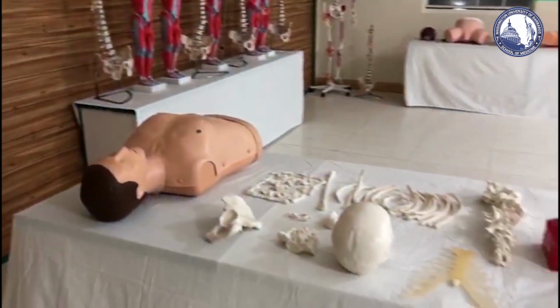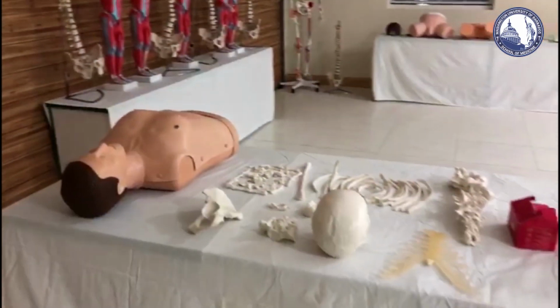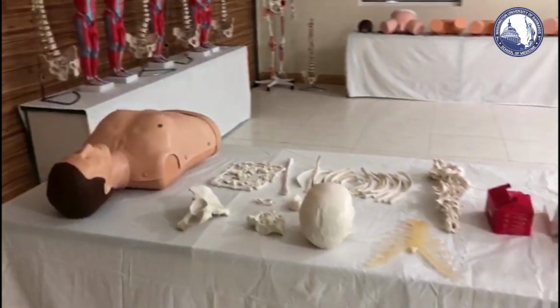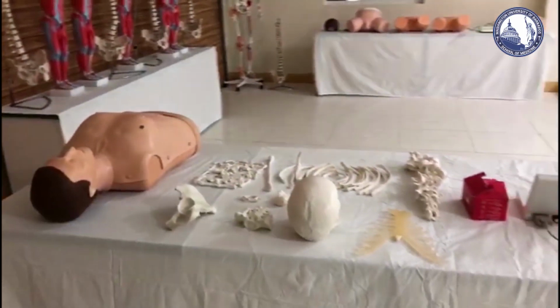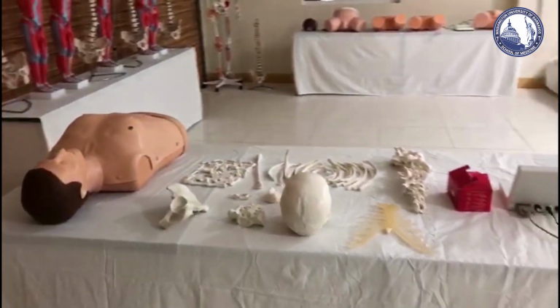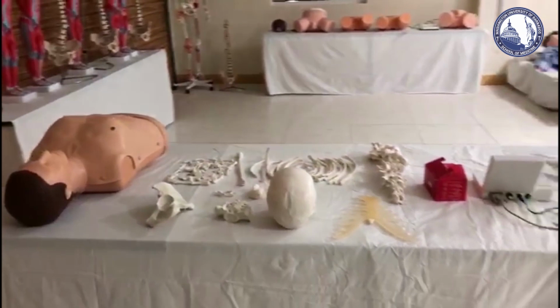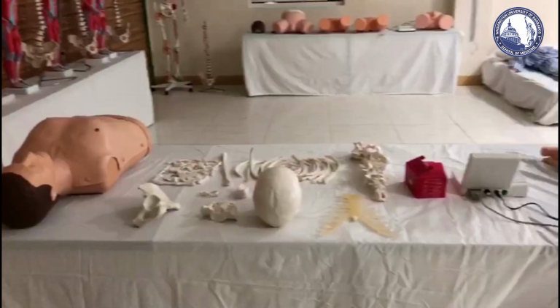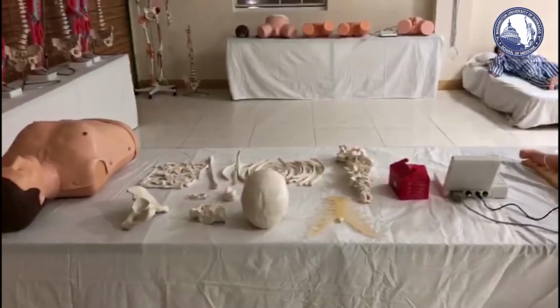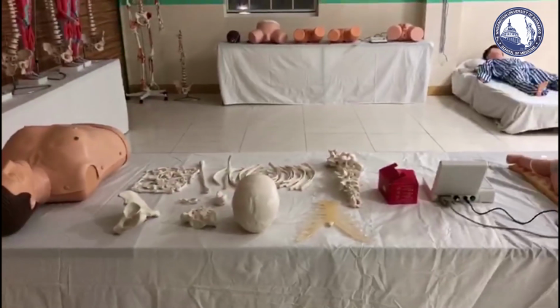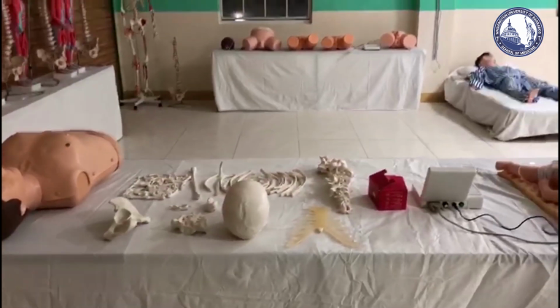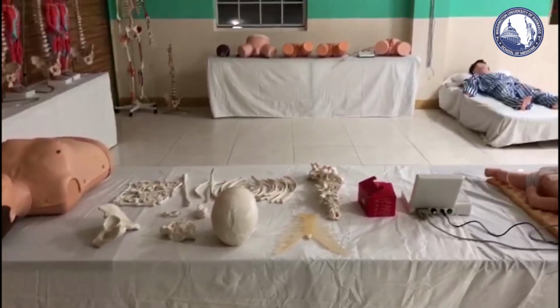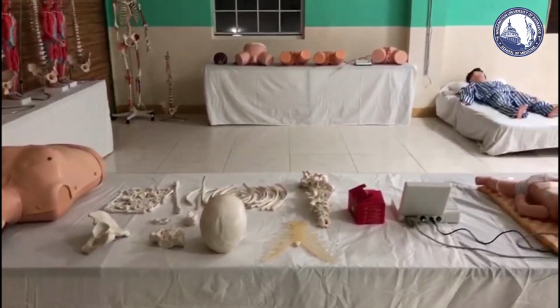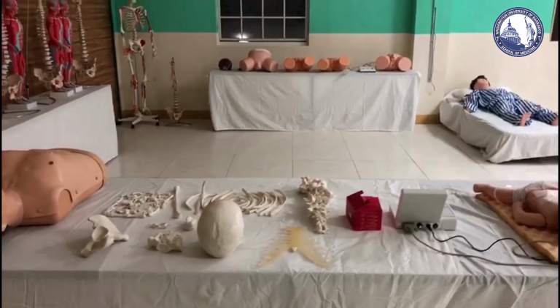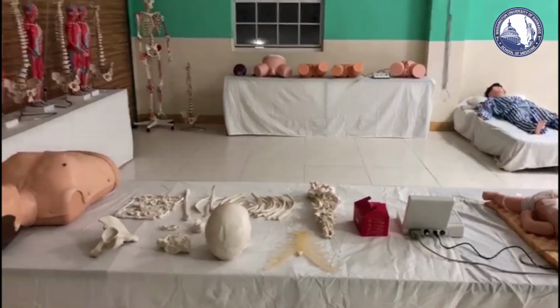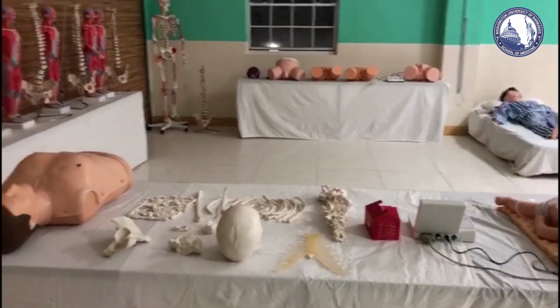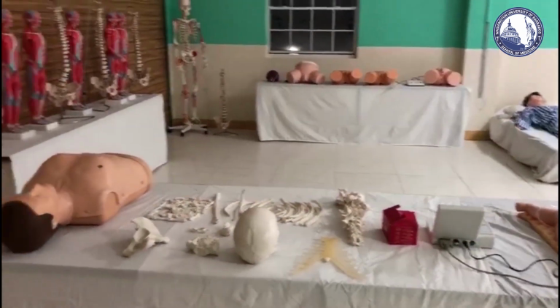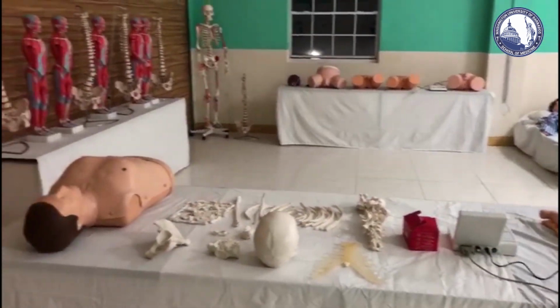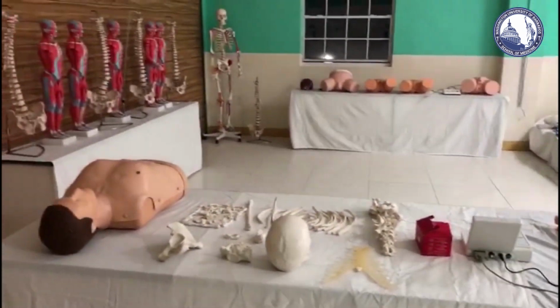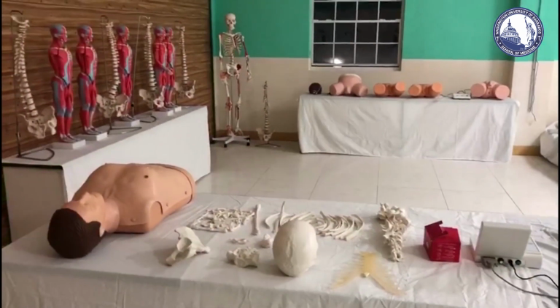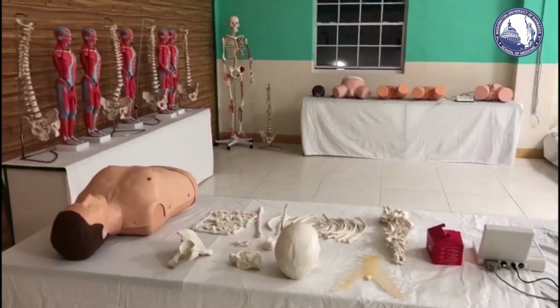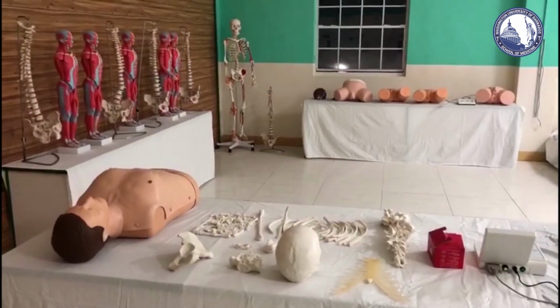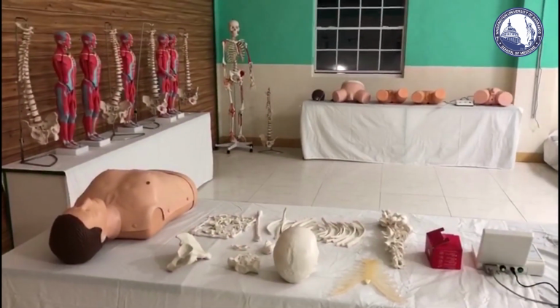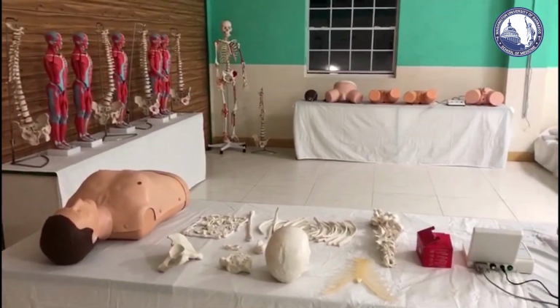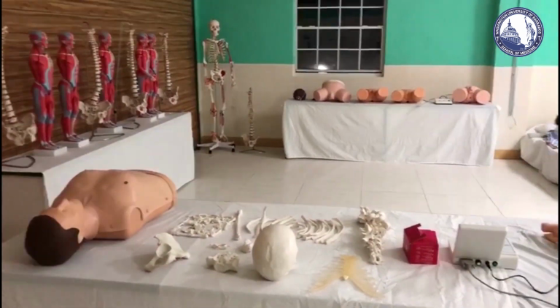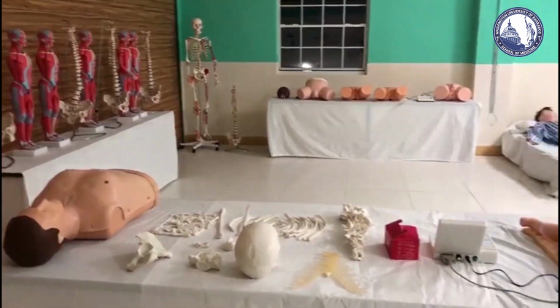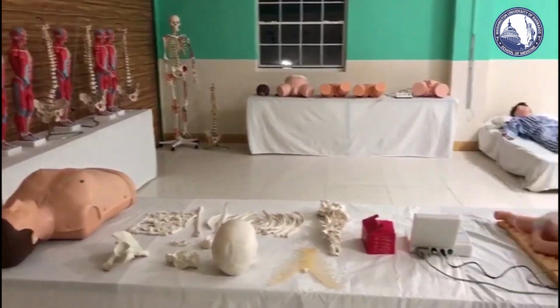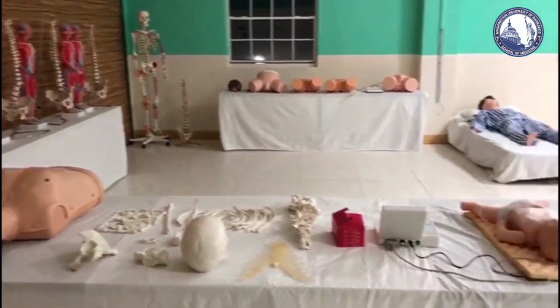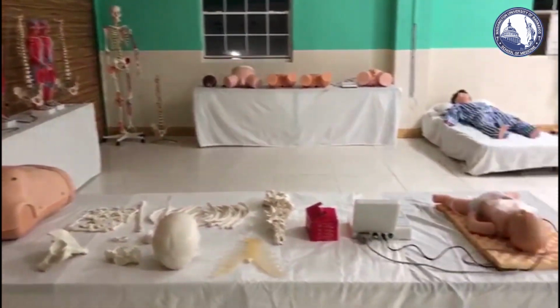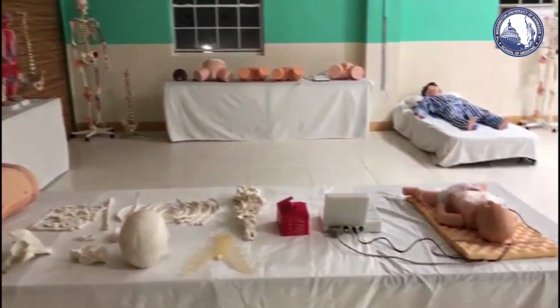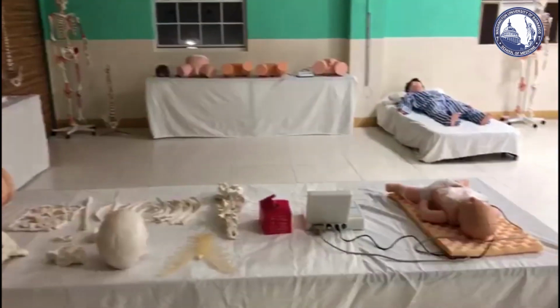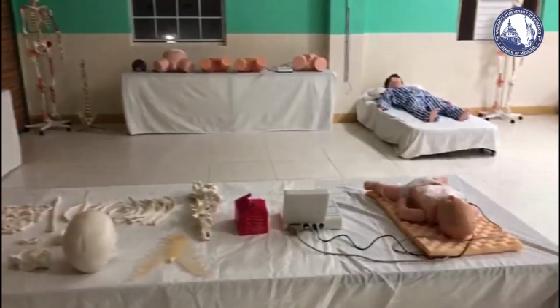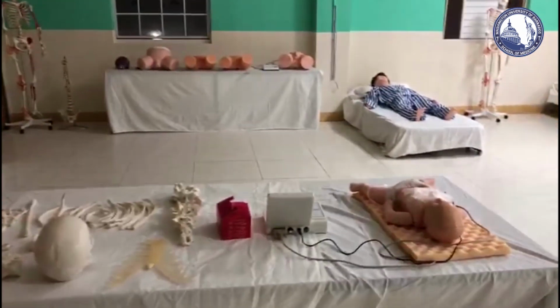At WUB, we aspire to provide our students with state-of-the-art lab experience.